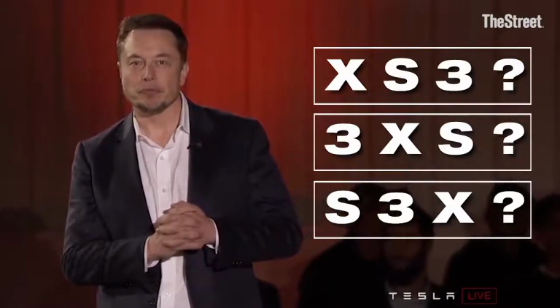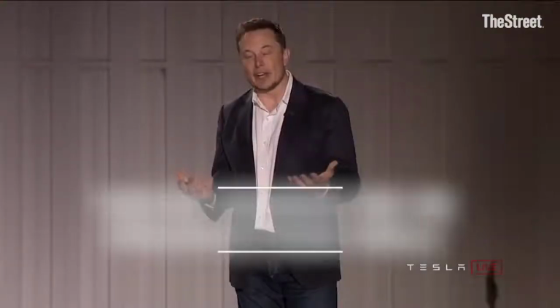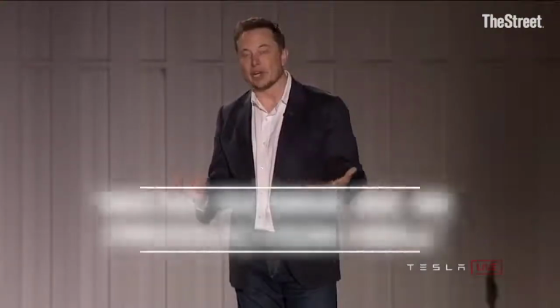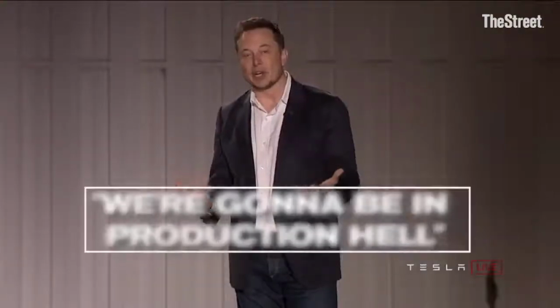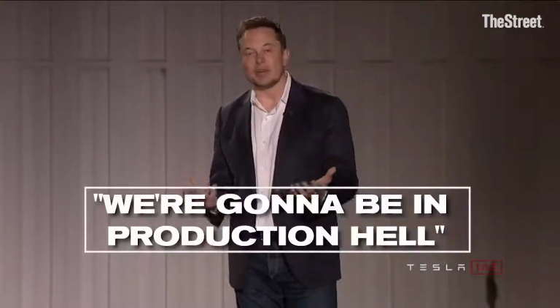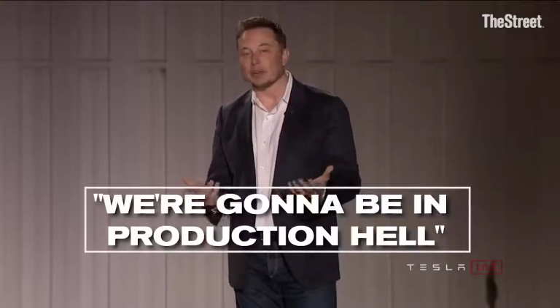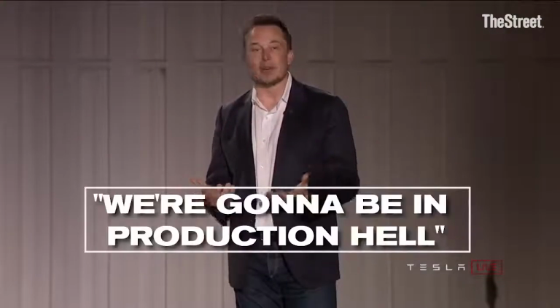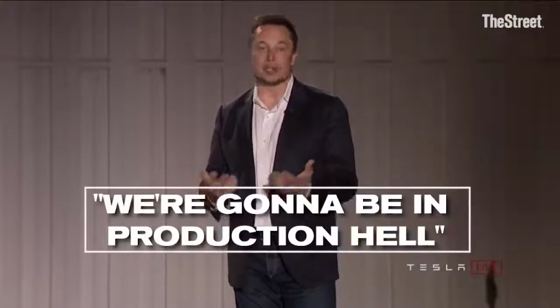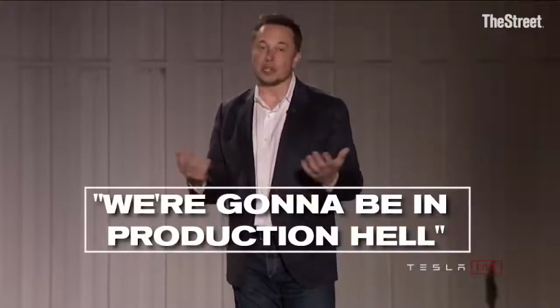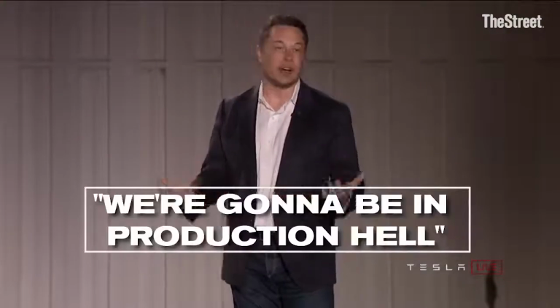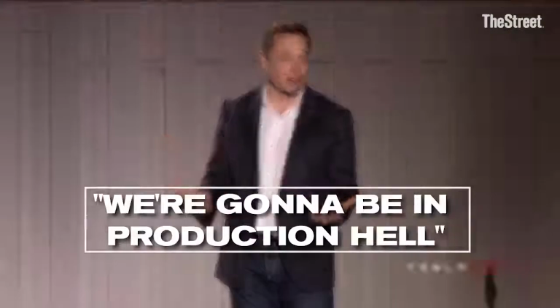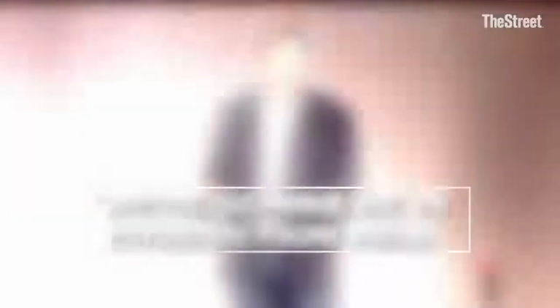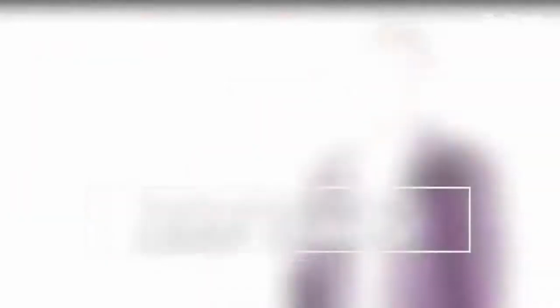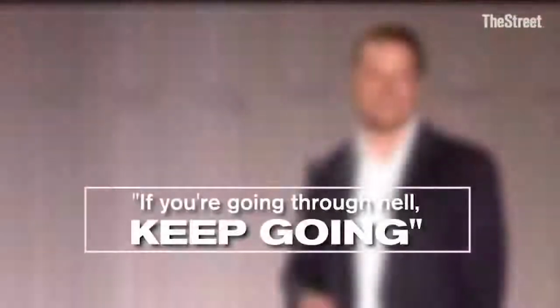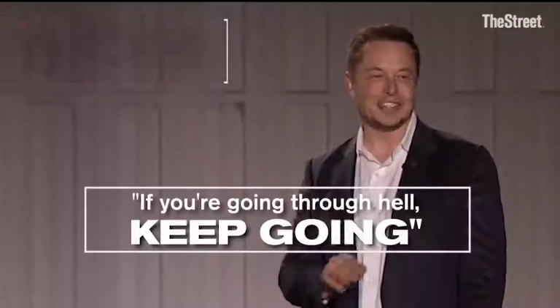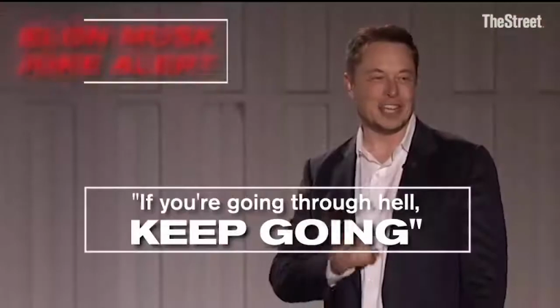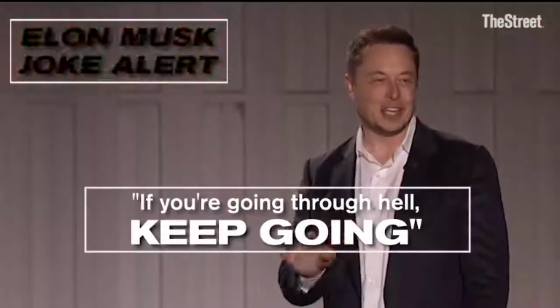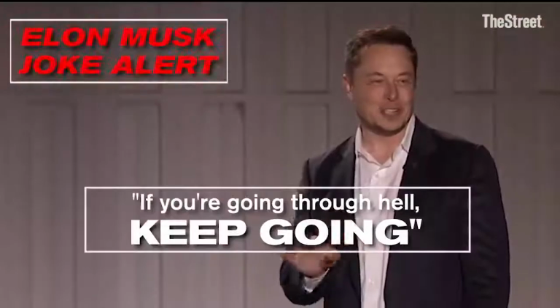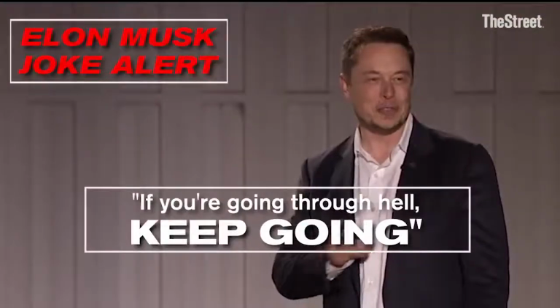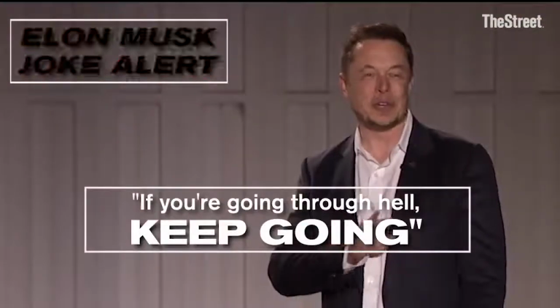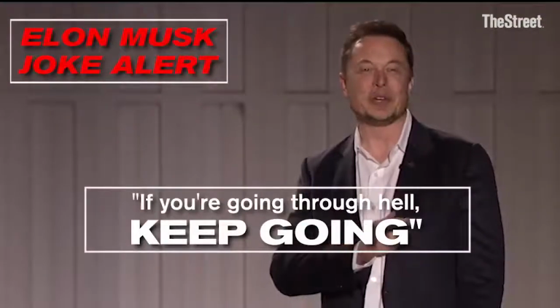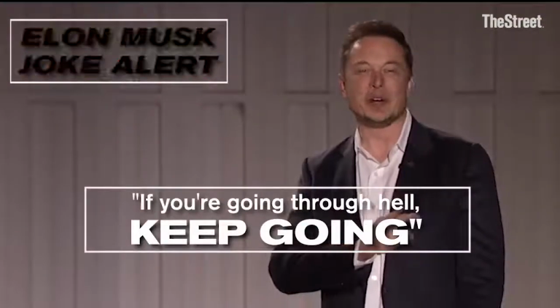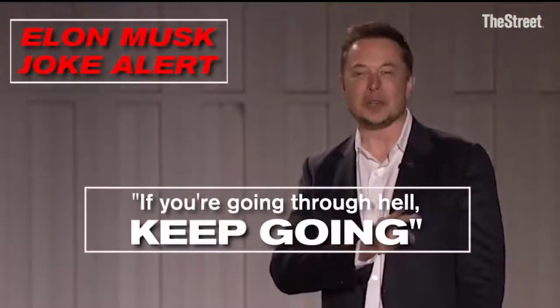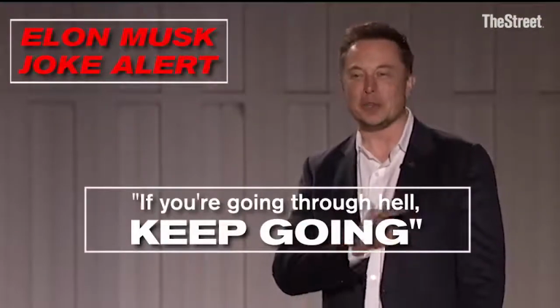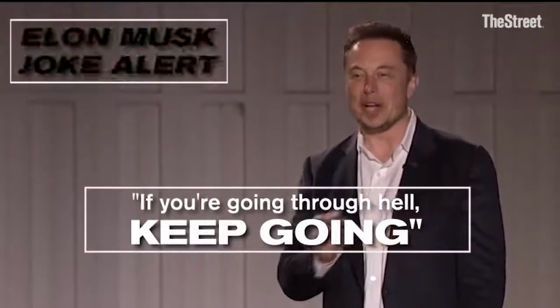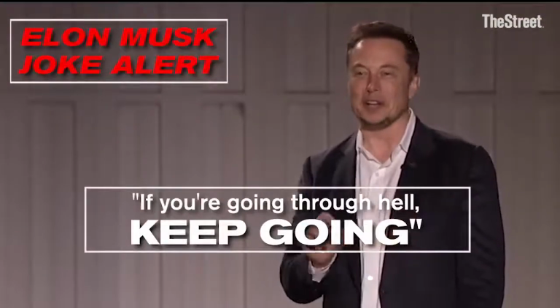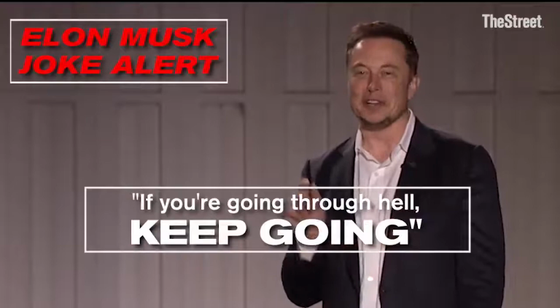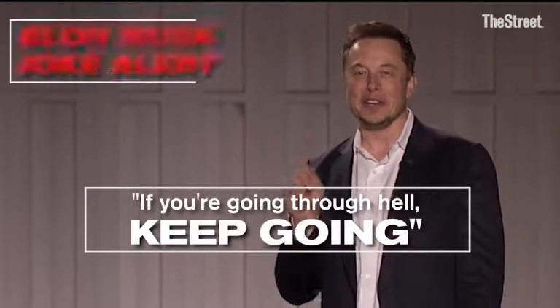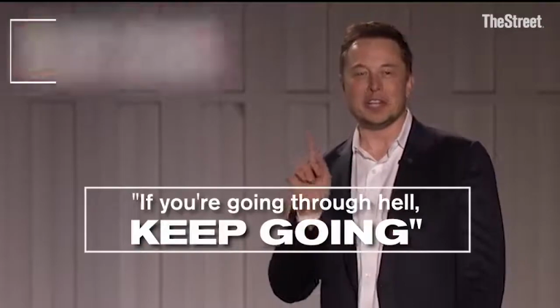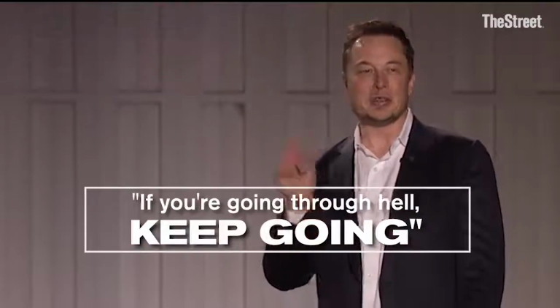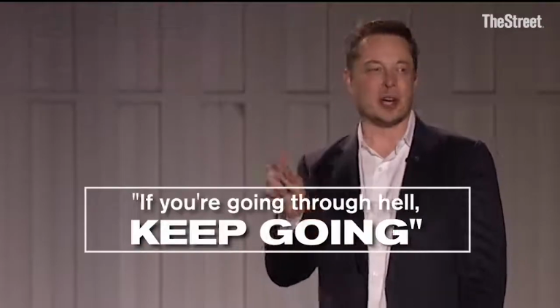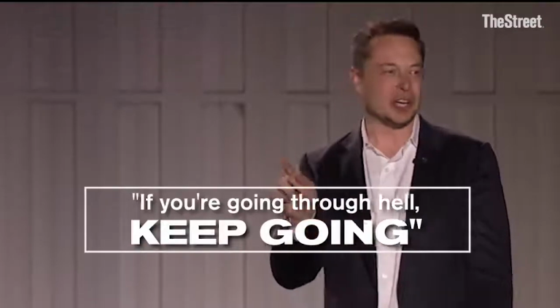Frankly, we're going to be in production hell. As the saying goes, if you're going through hell, keep going.